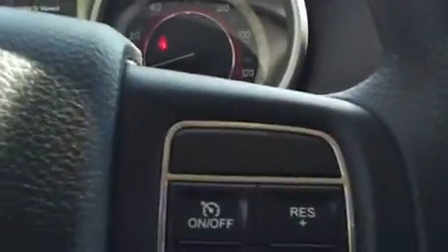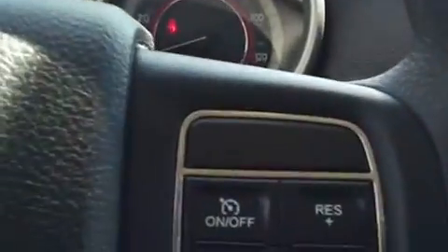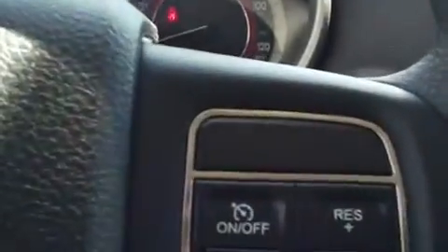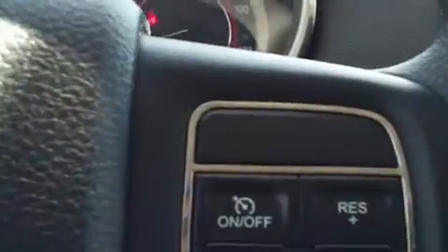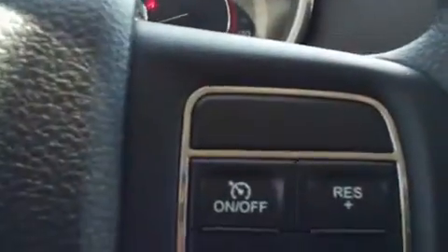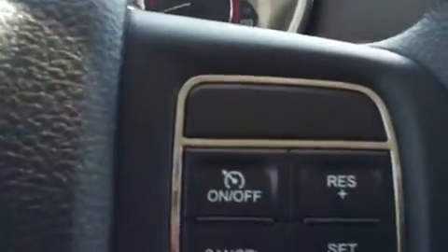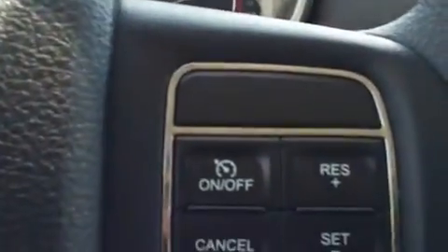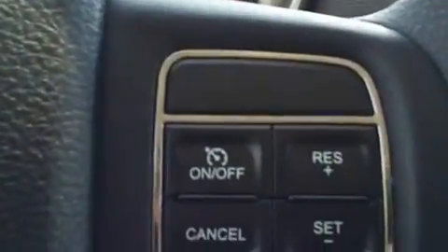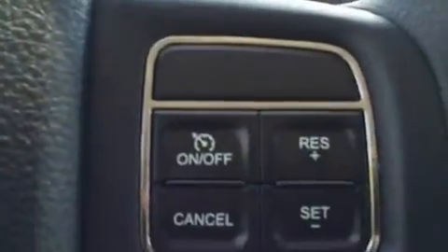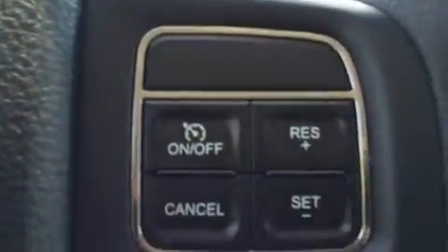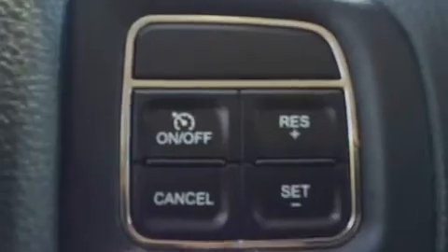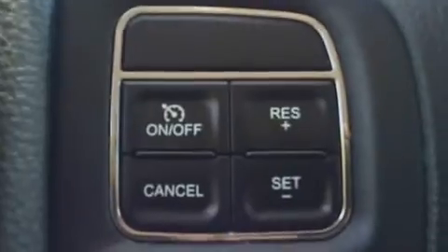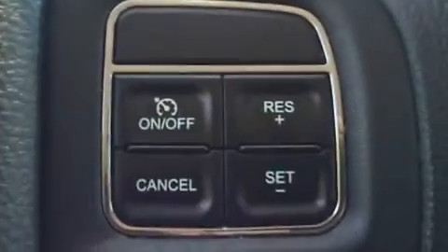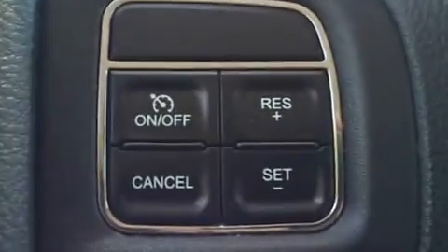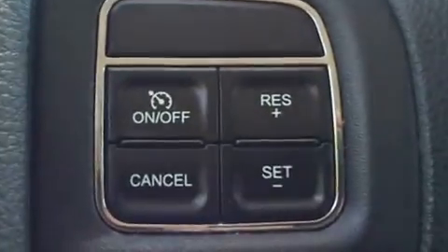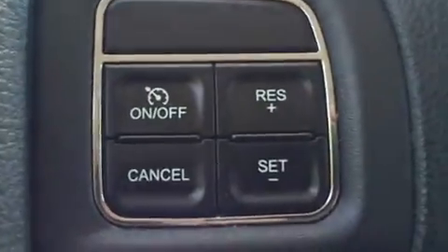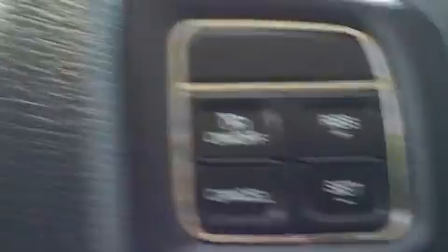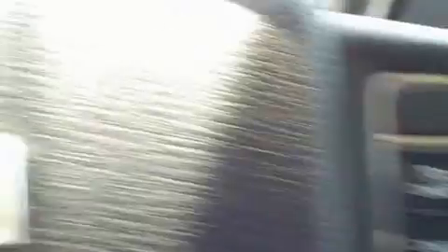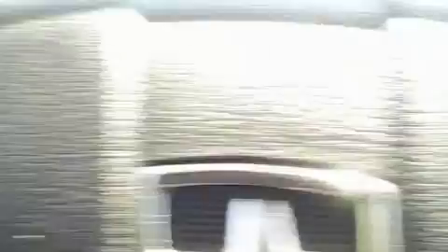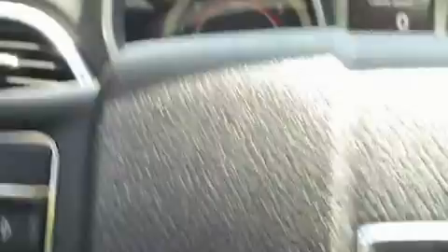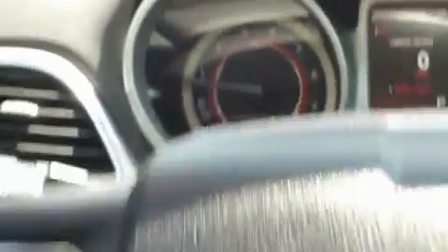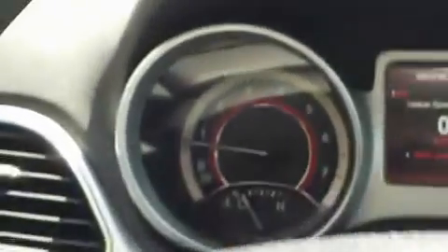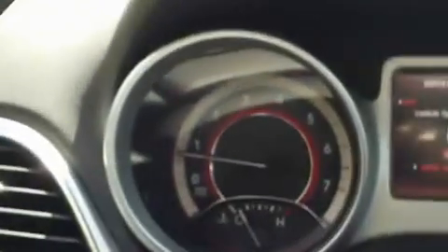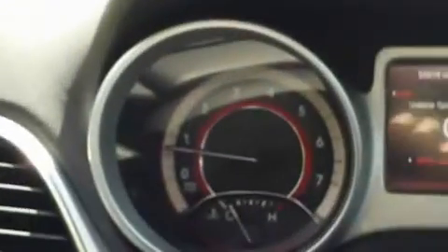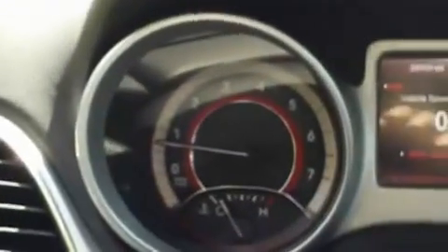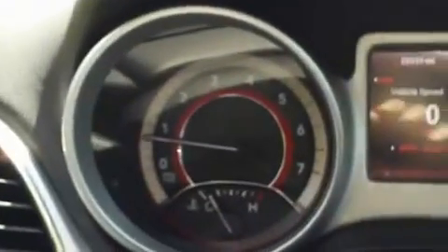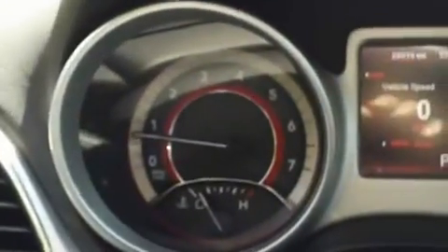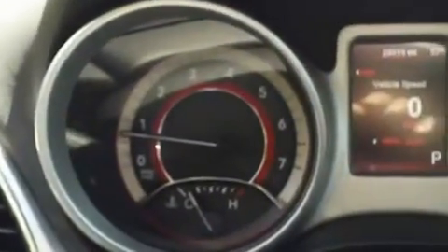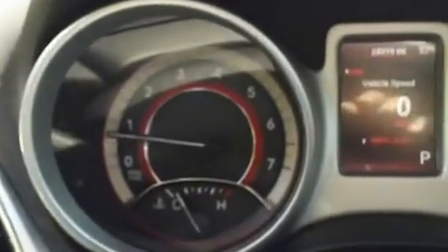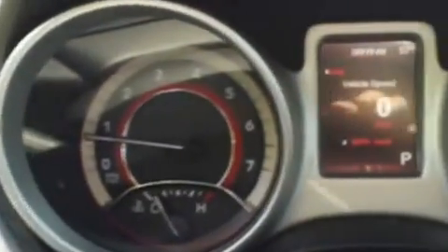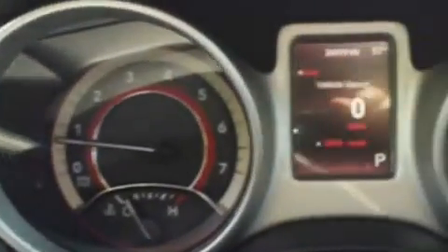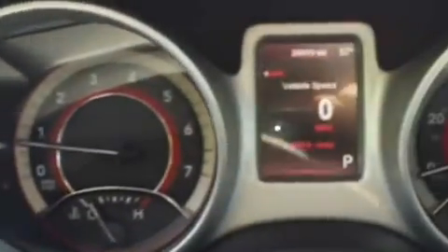In the steering wheel you've got your cruise control. Here's your instrument panel.